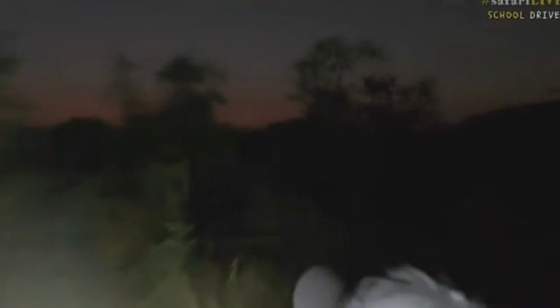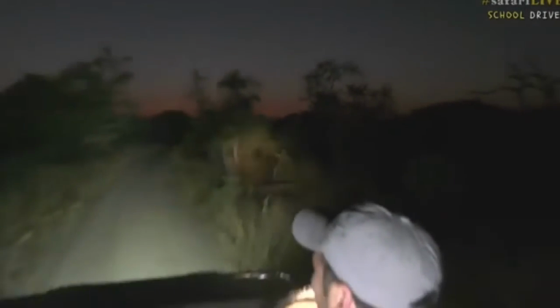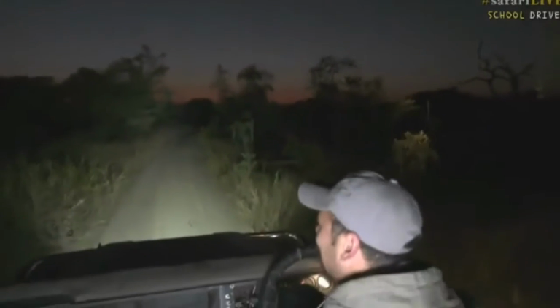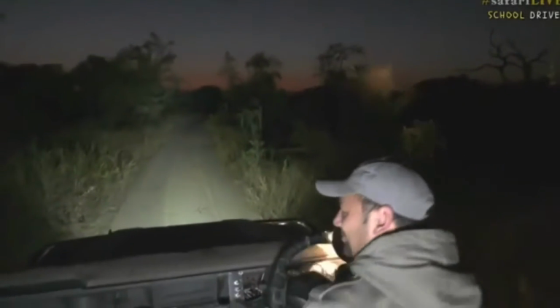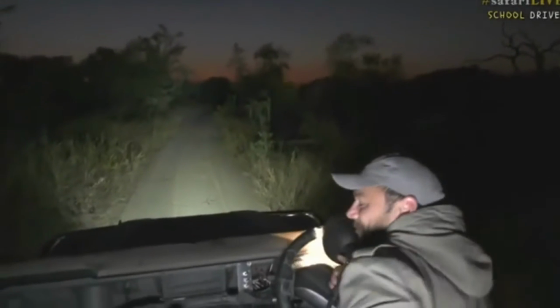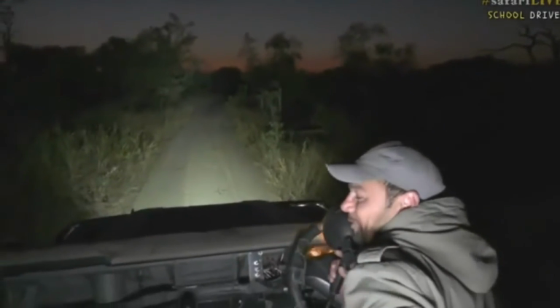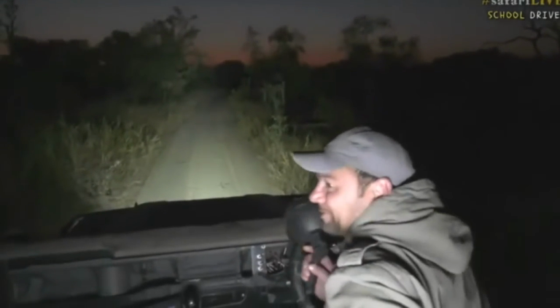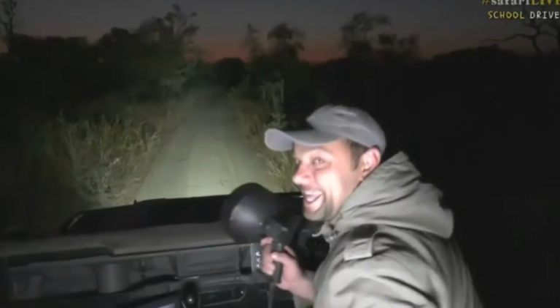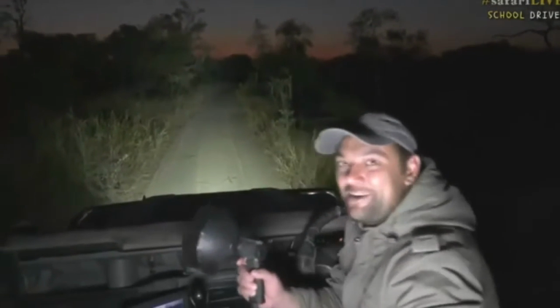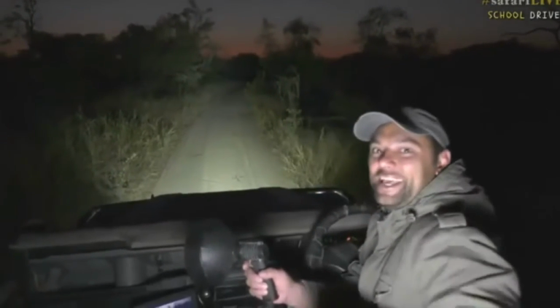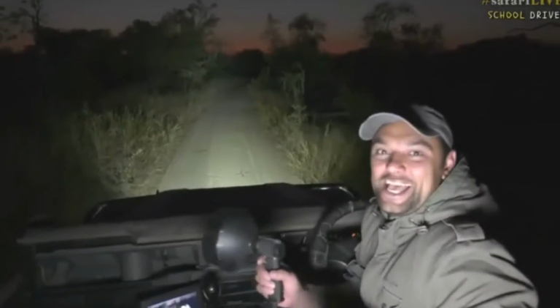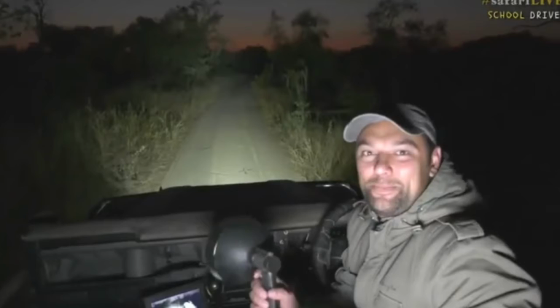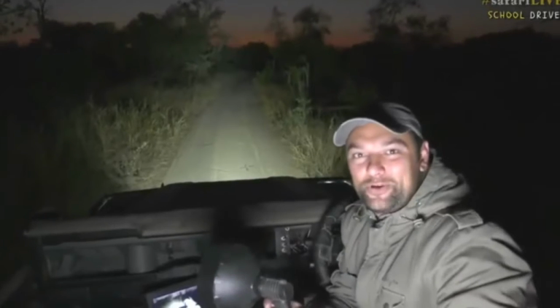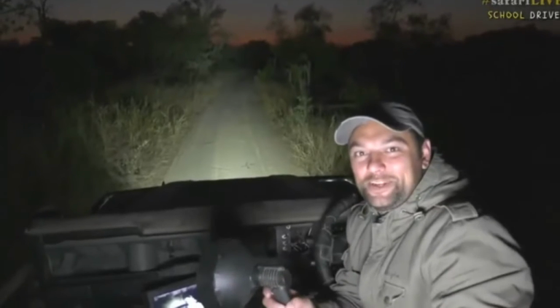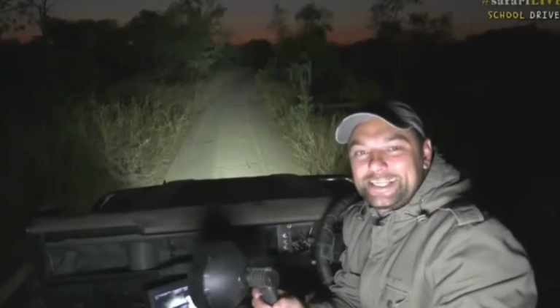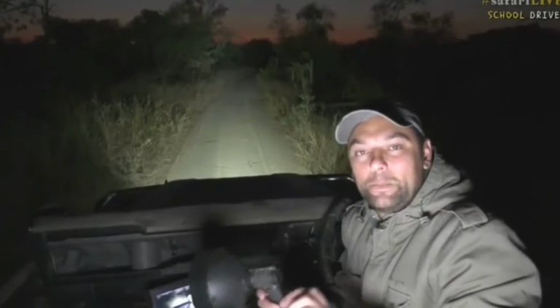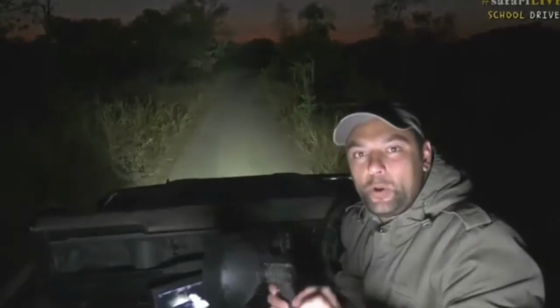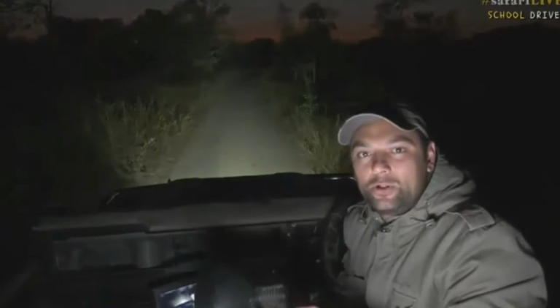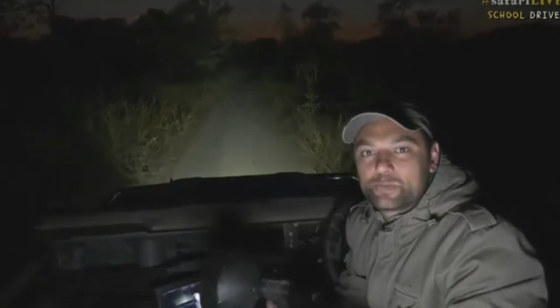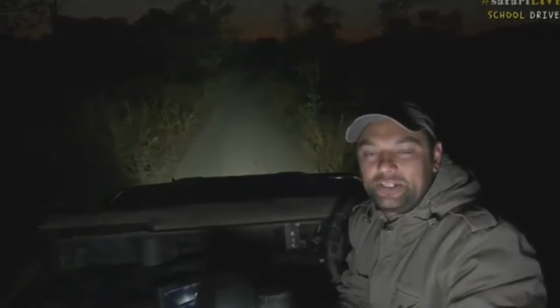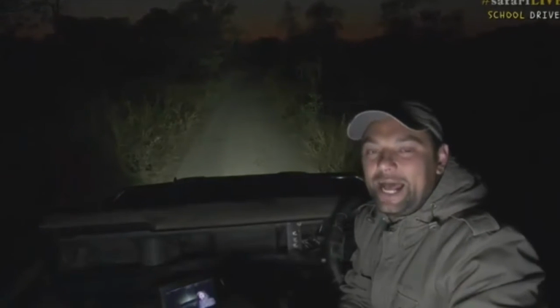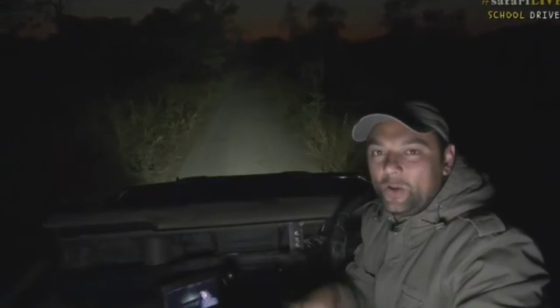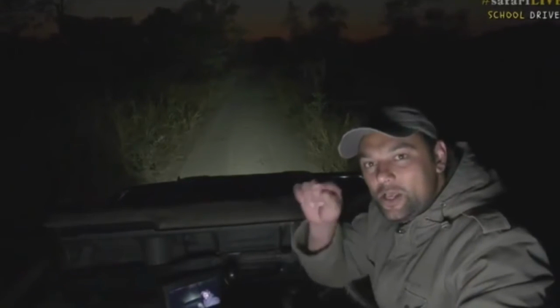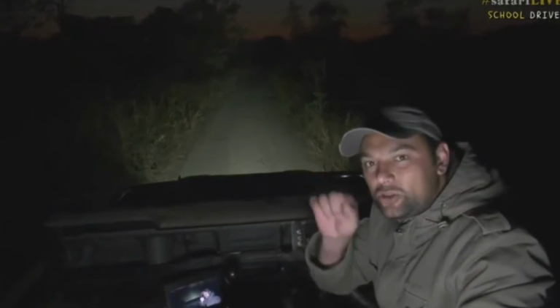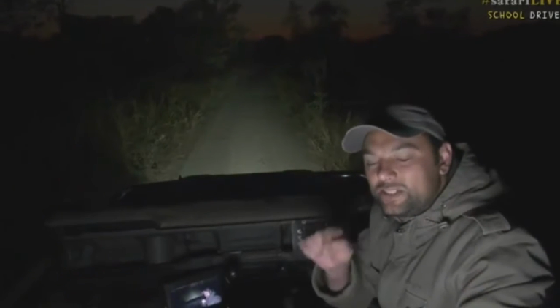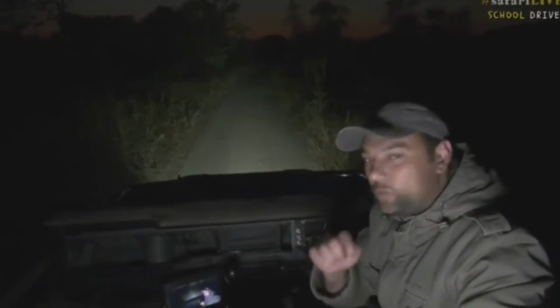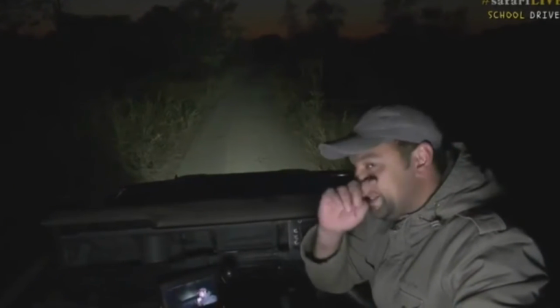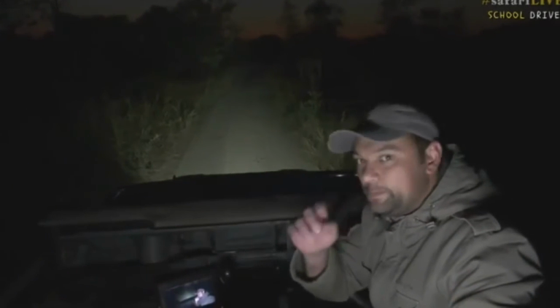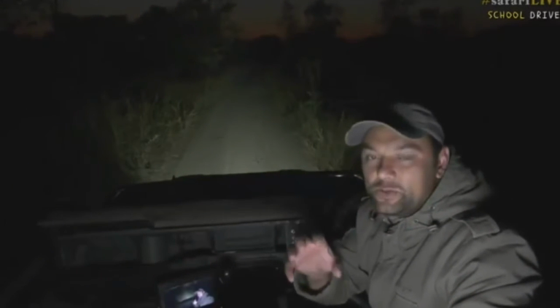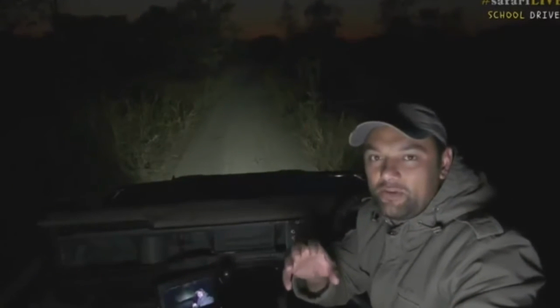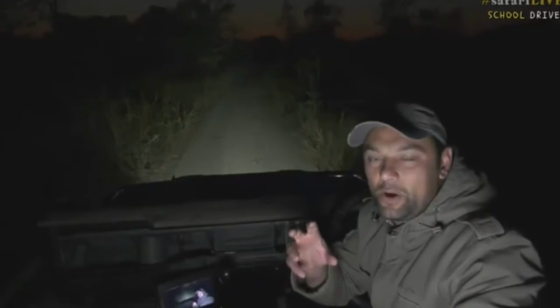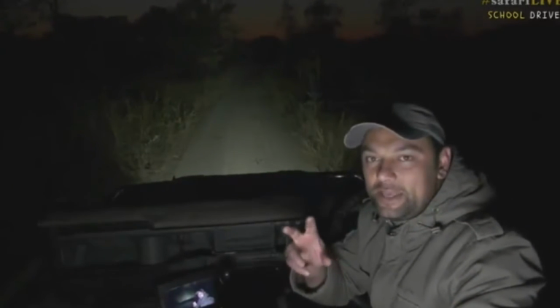Wonderful, just flew away. Wasn't that lovely? A beautiful little pearl spotted owl — got those little white spots all over the body.